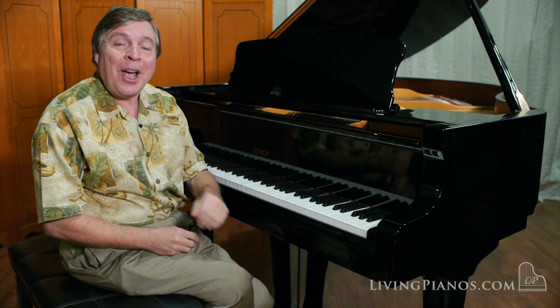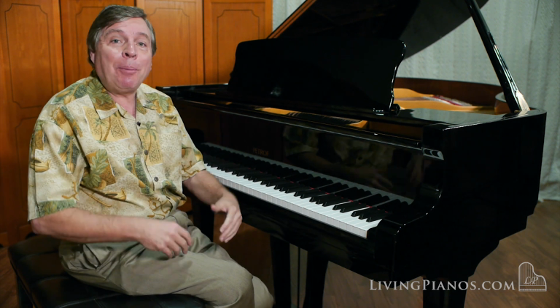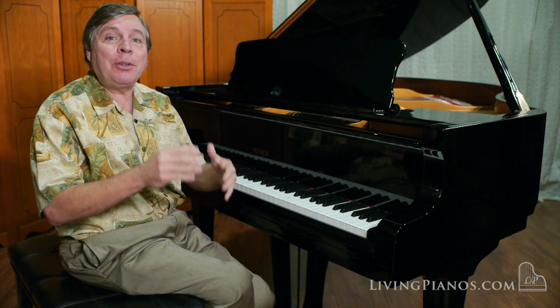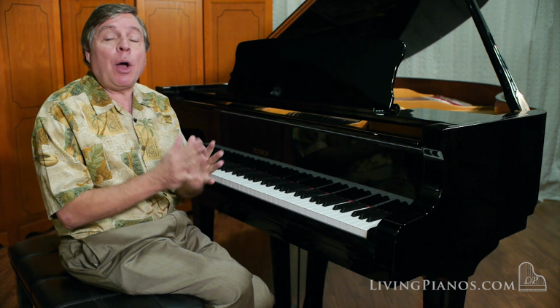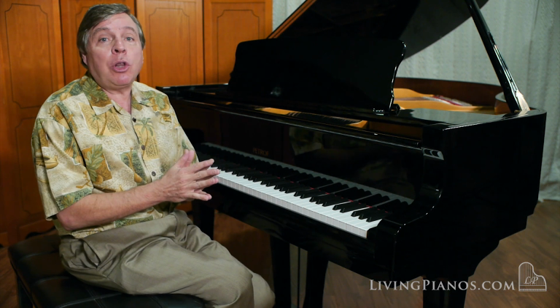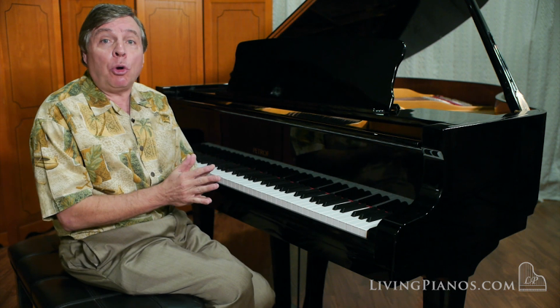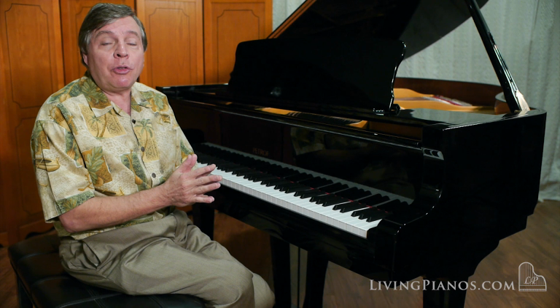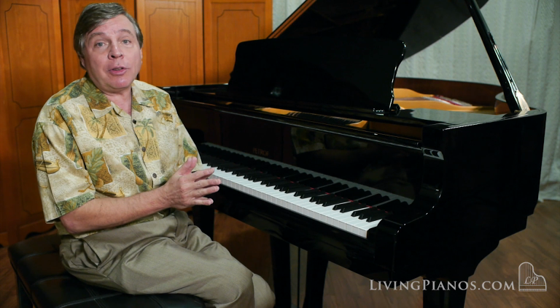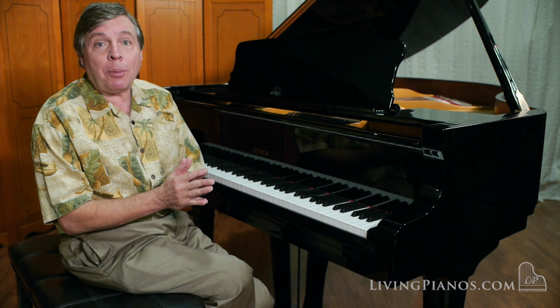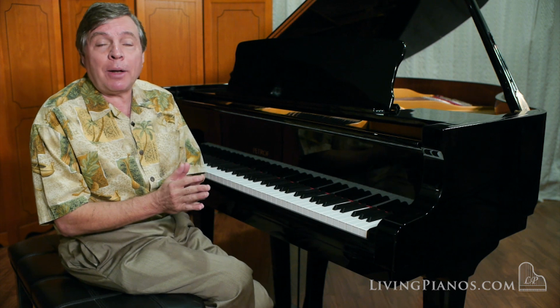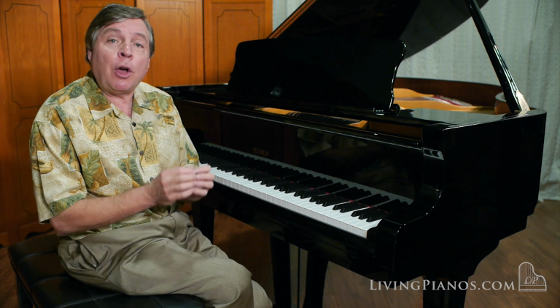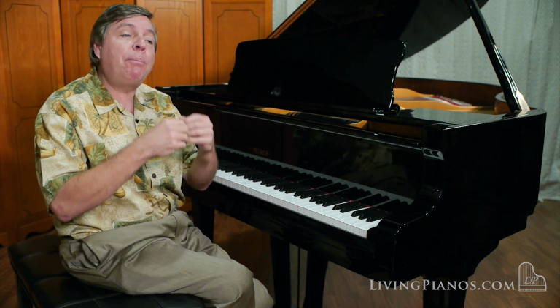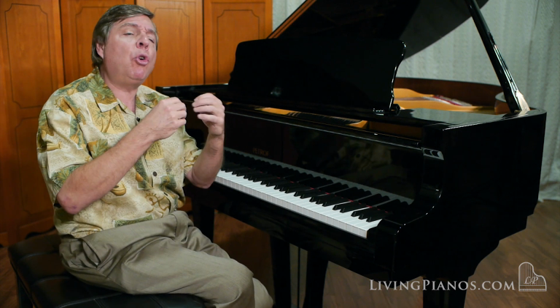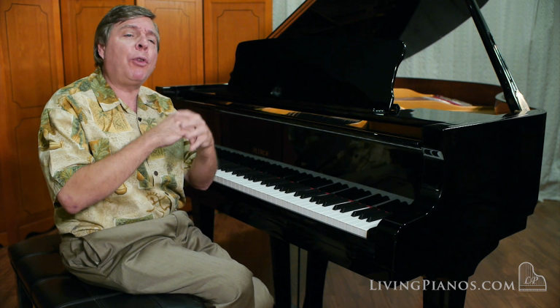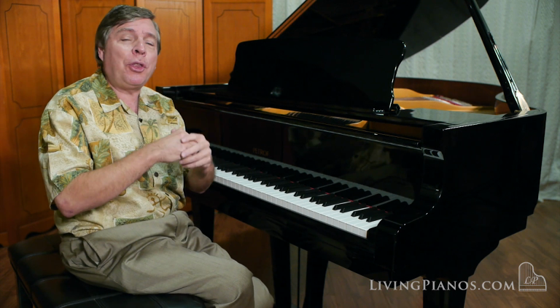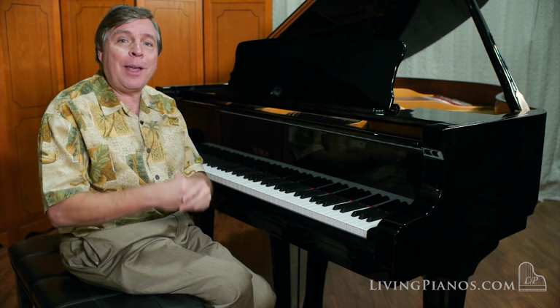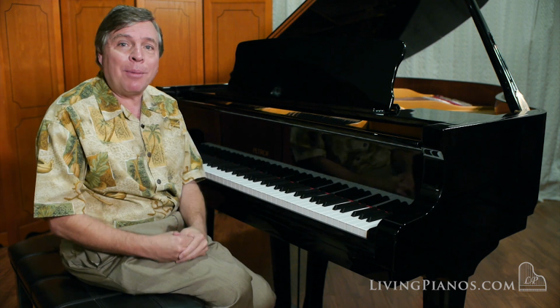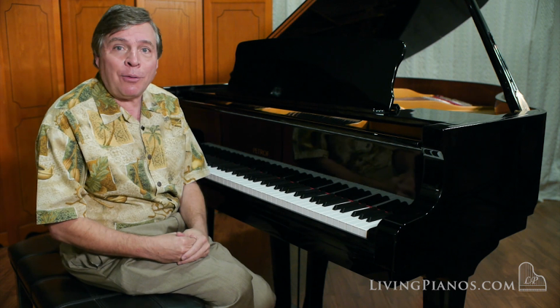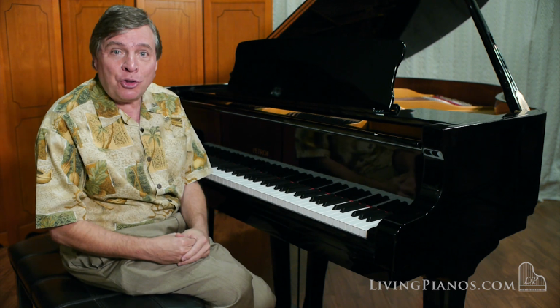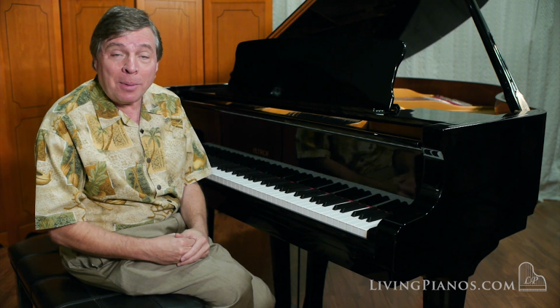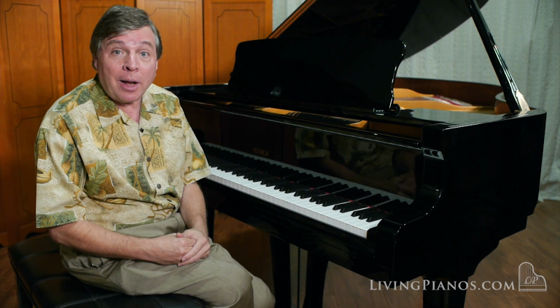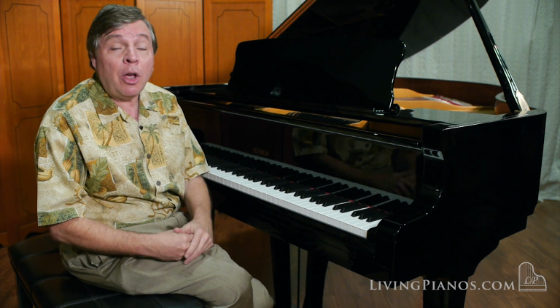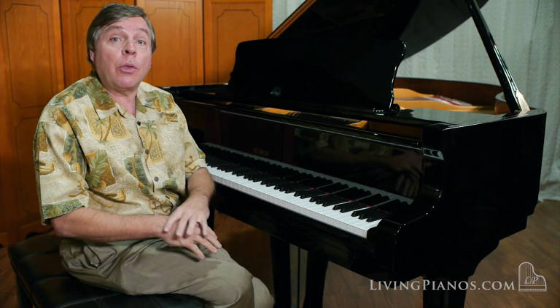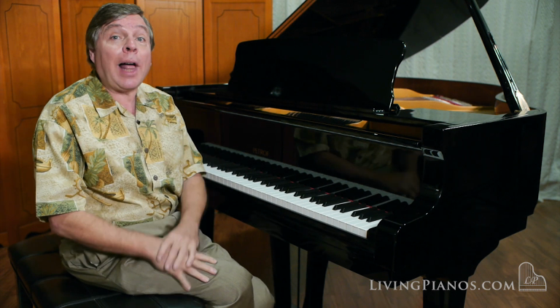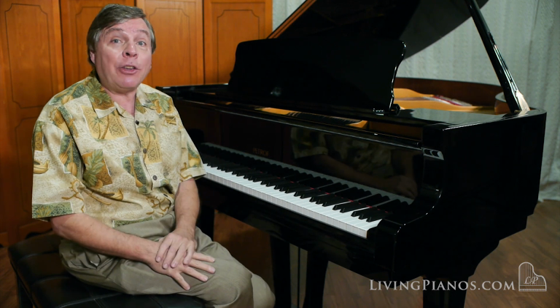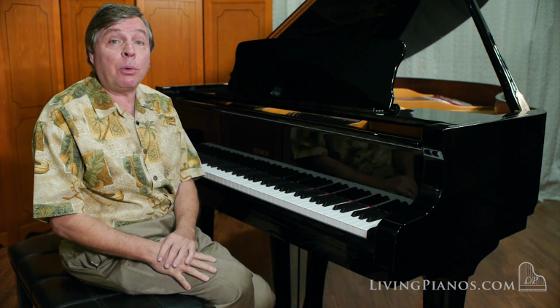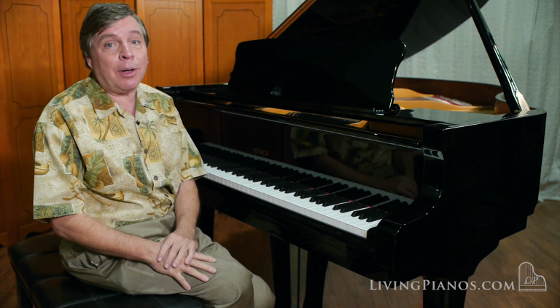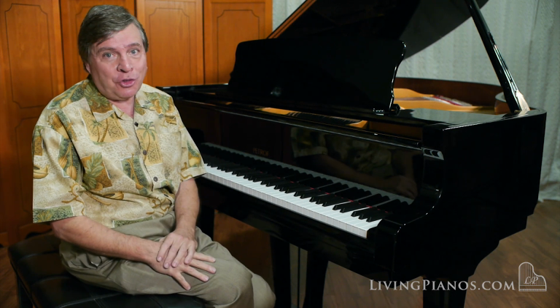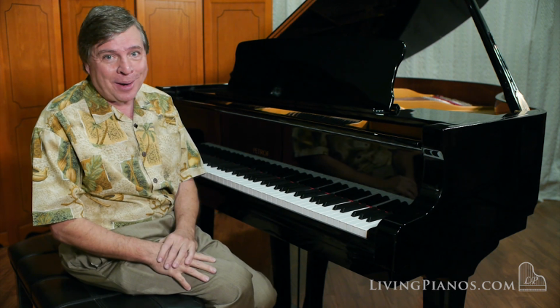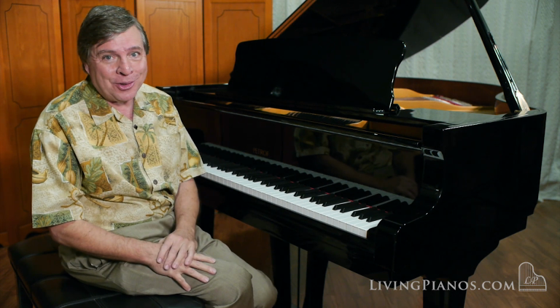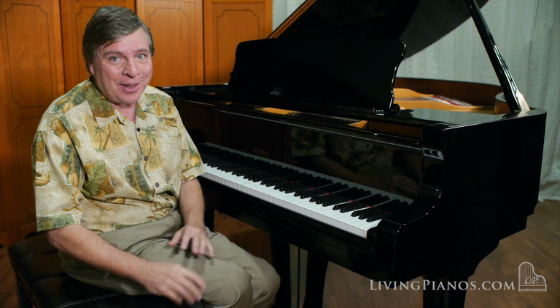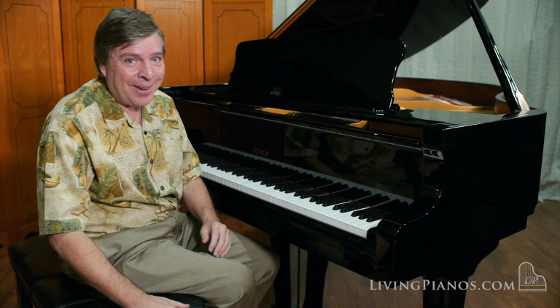I'm going to now close with a little bit of a beautiful theme of Schumann from the last movement of his G minor Sonata.